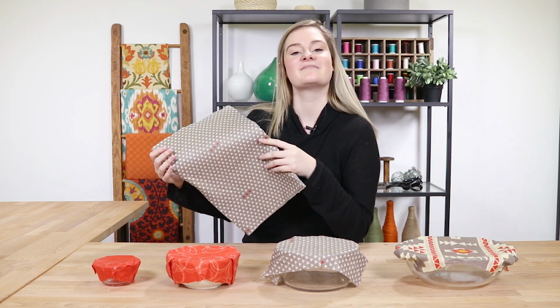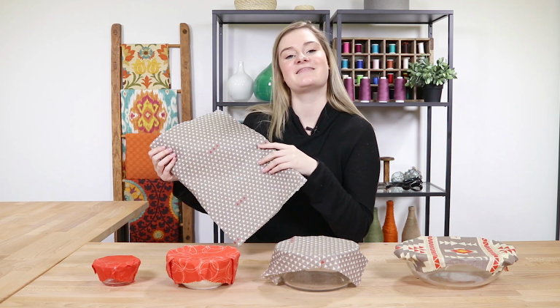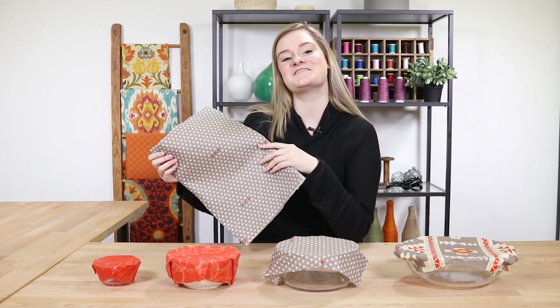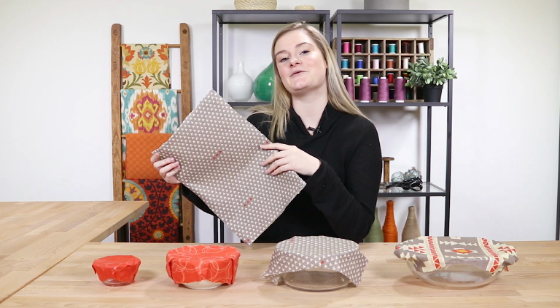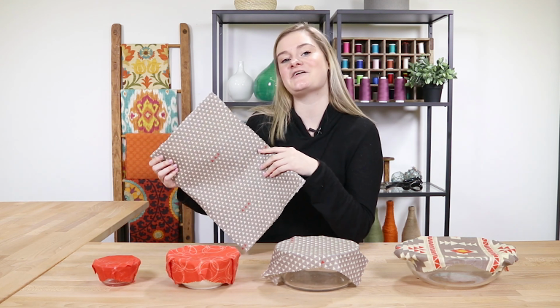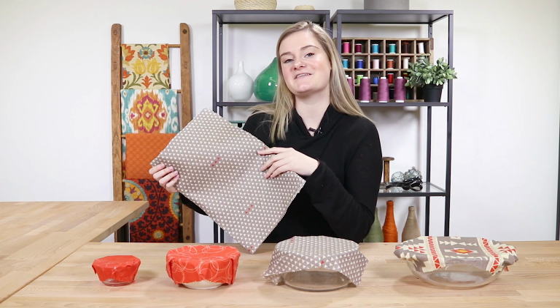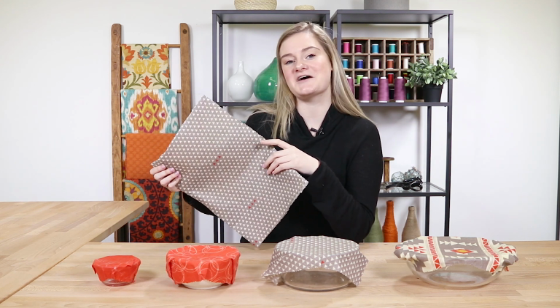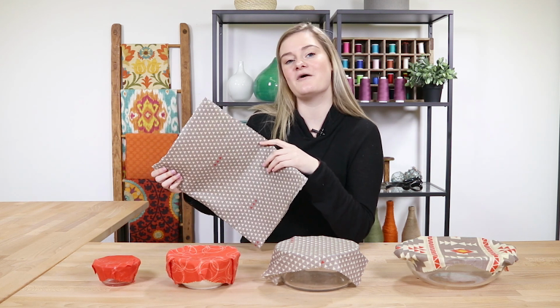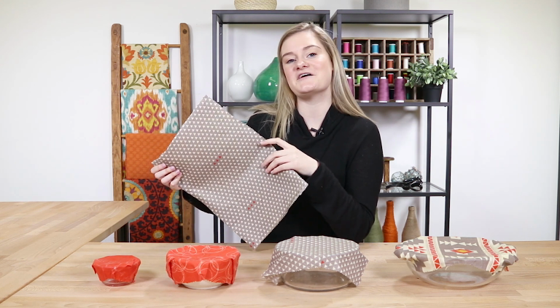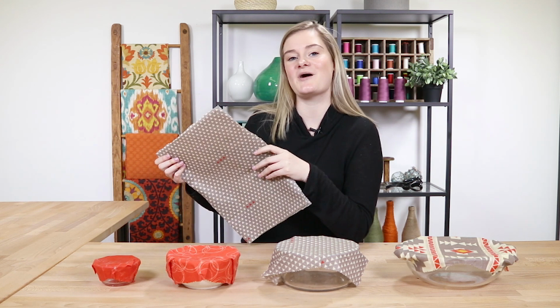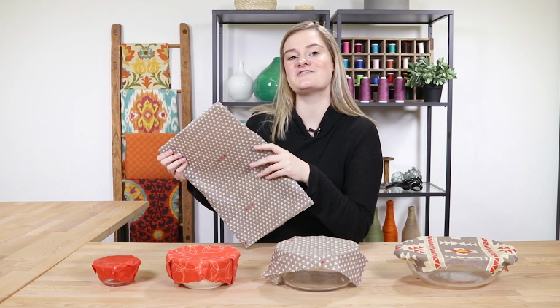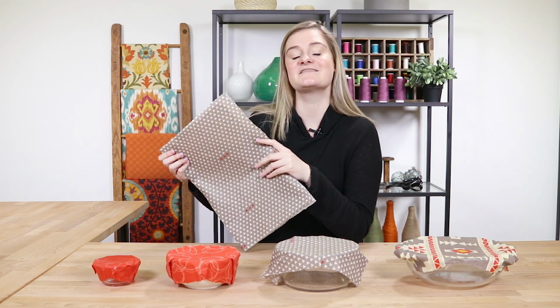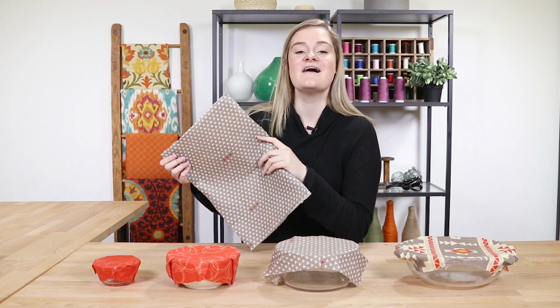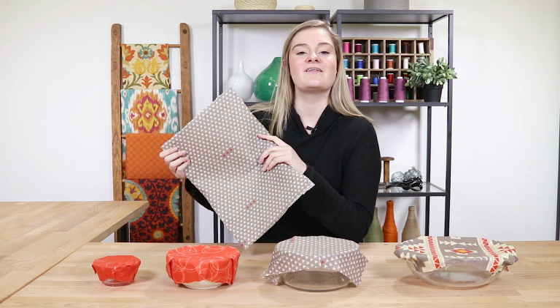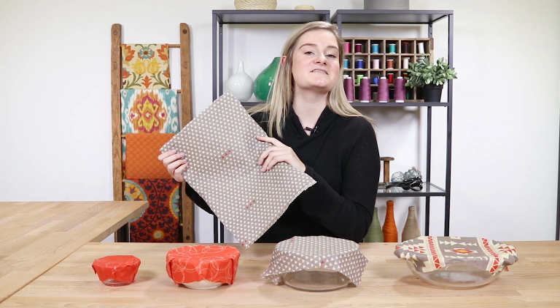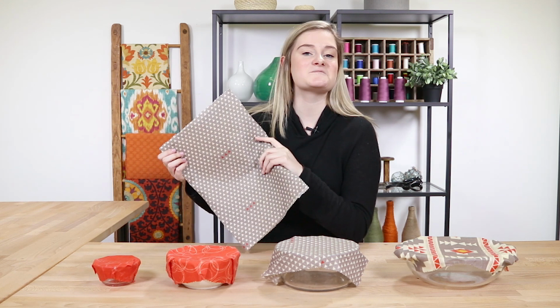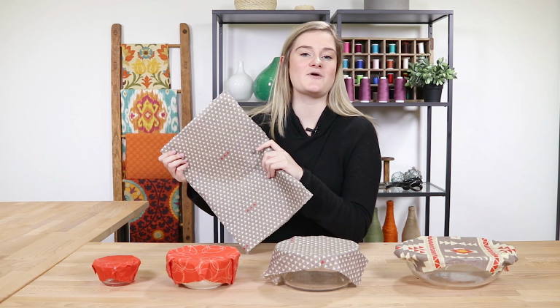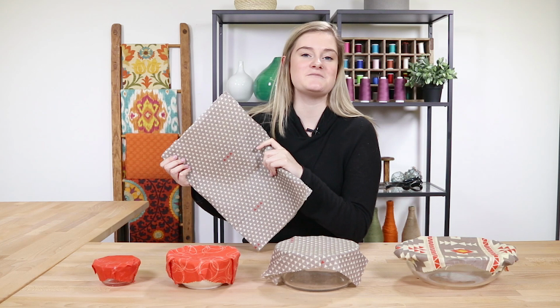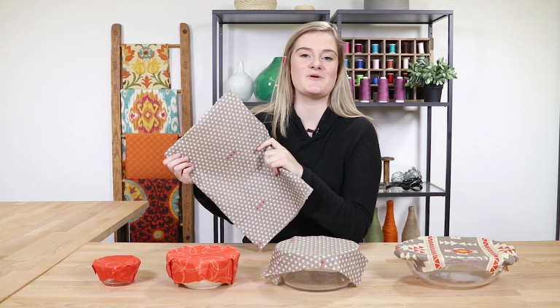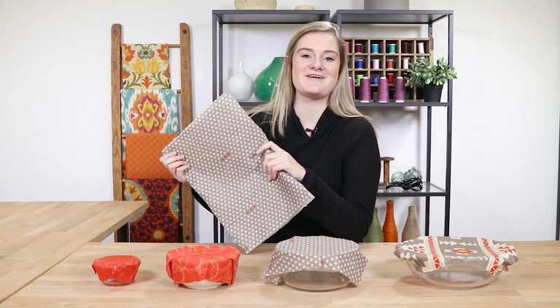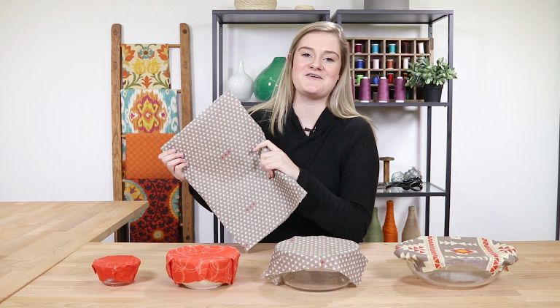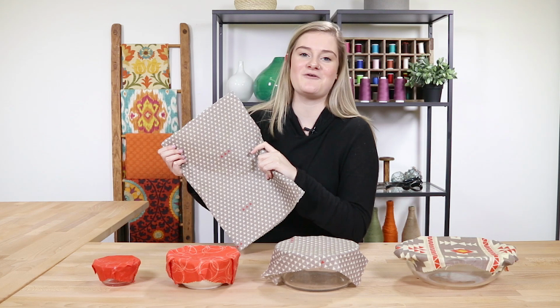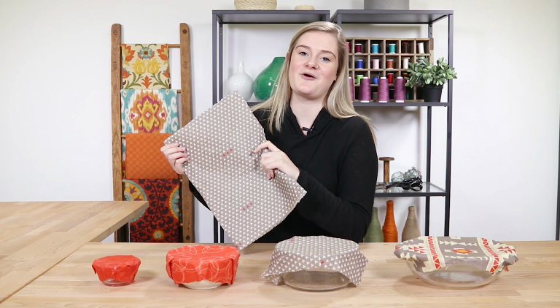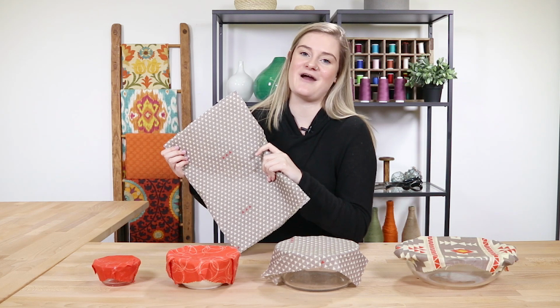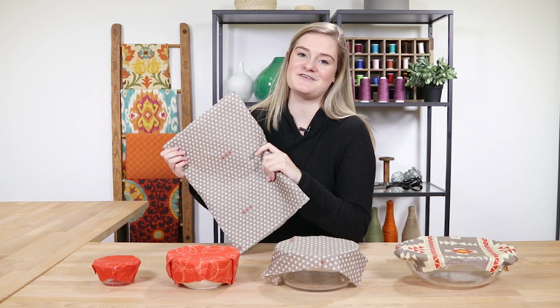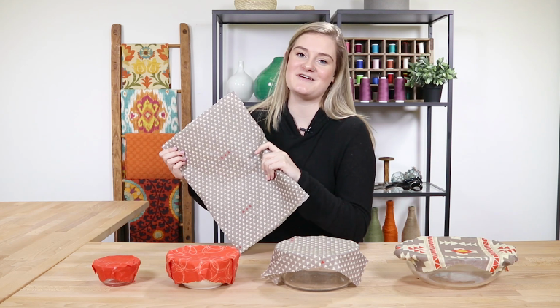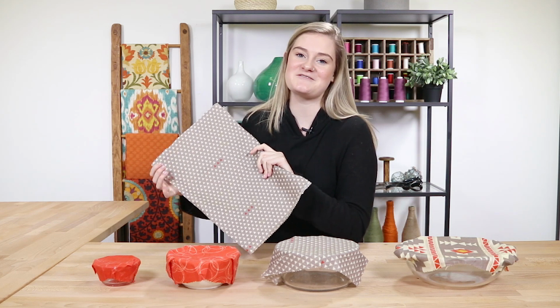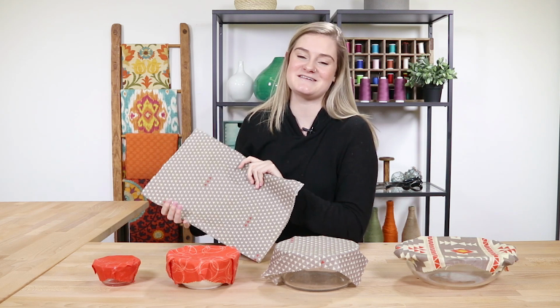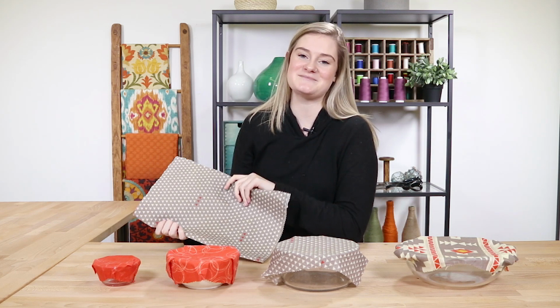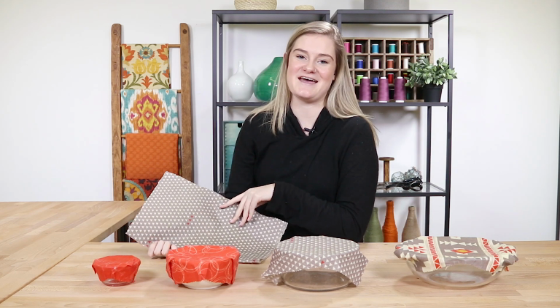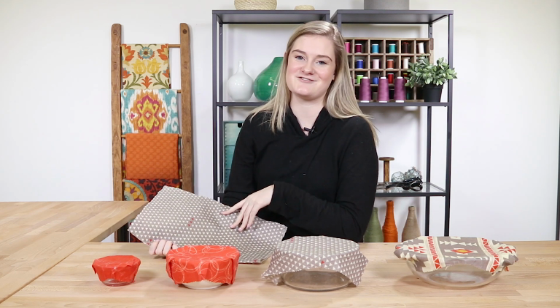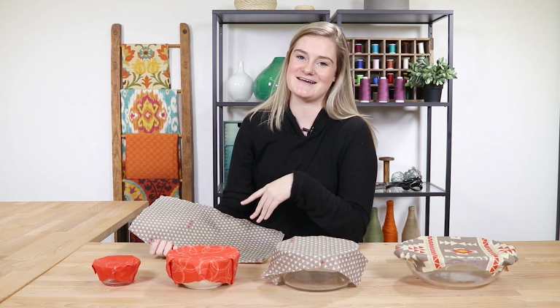Thanks for watching this OFS project. Like and subscribe to our channel for more crafting videos, tips, and tricks.